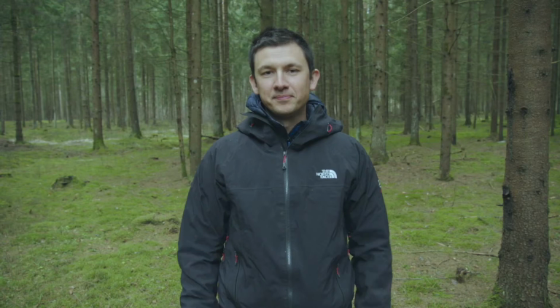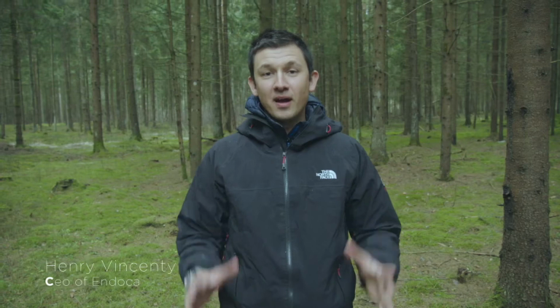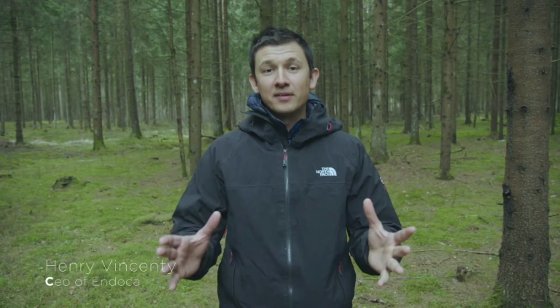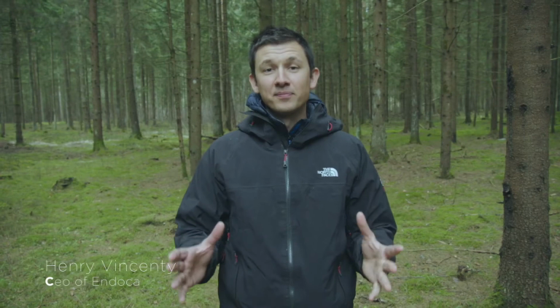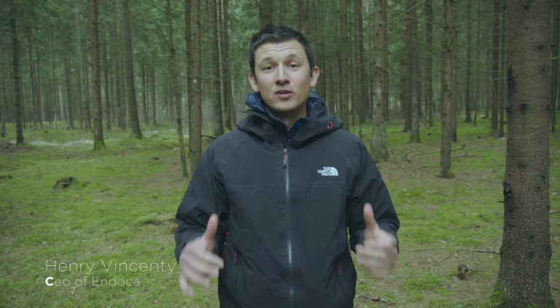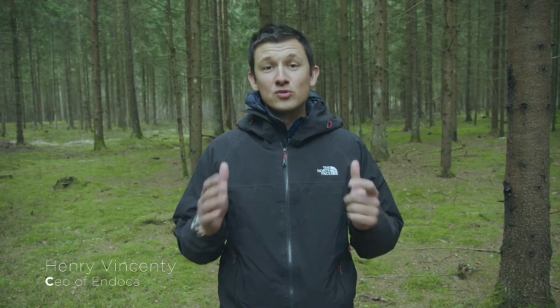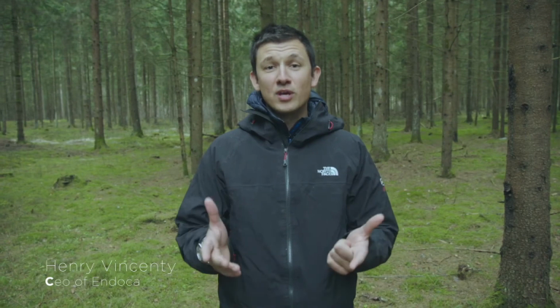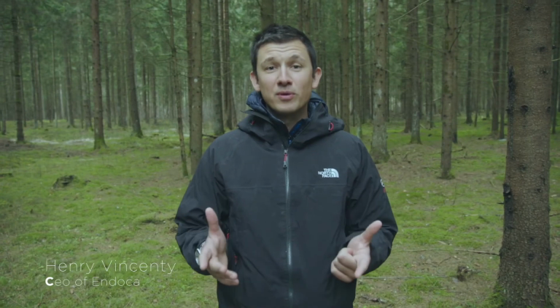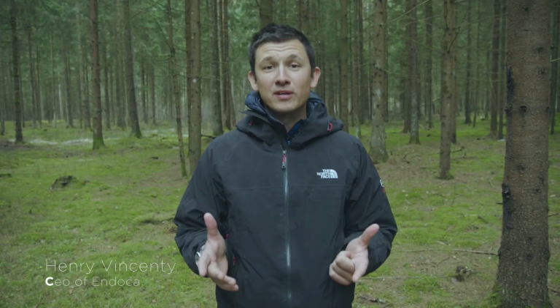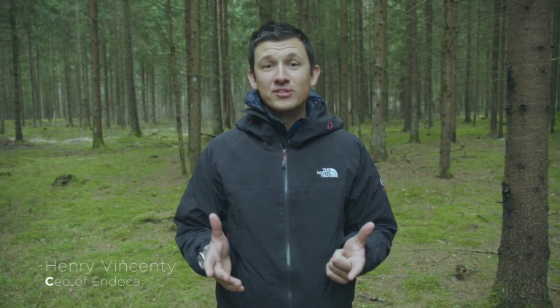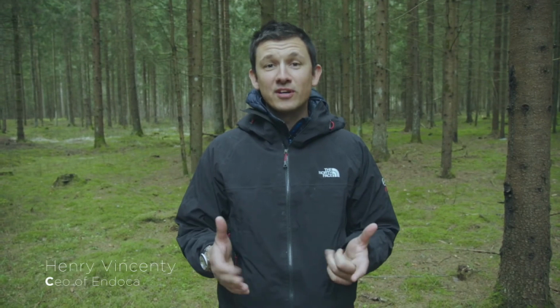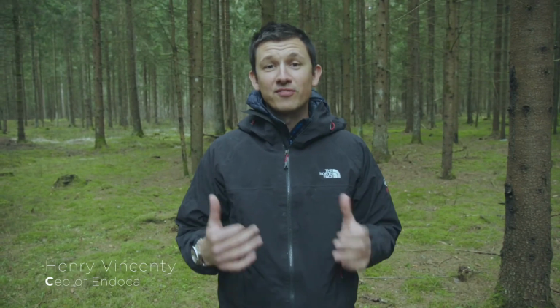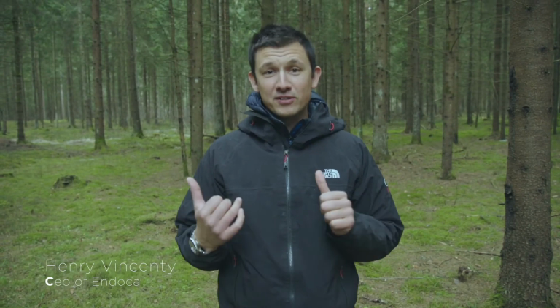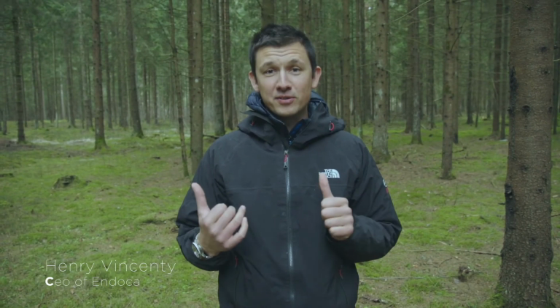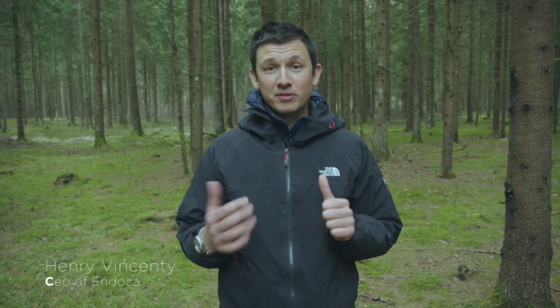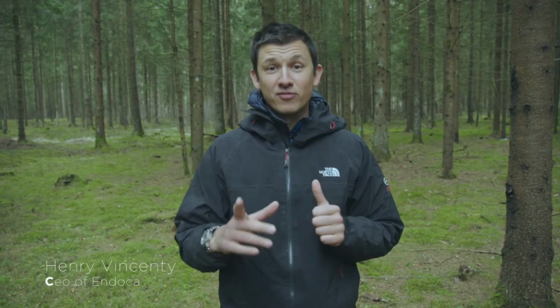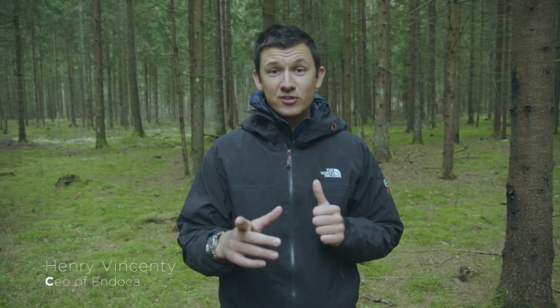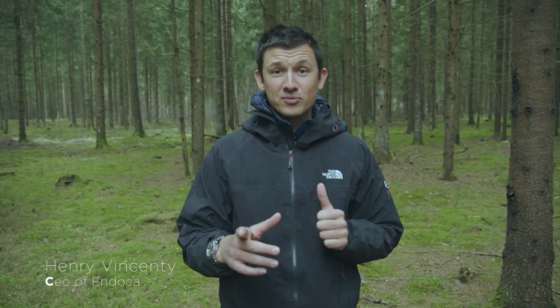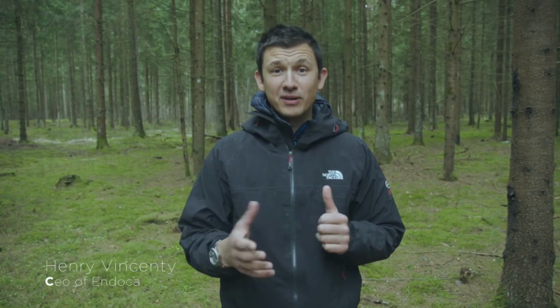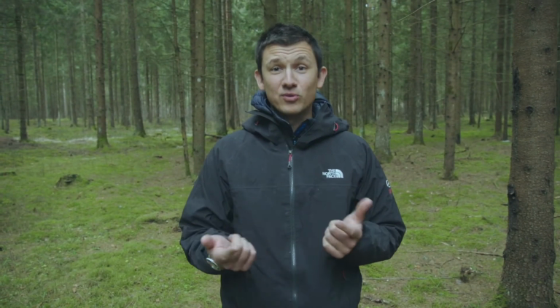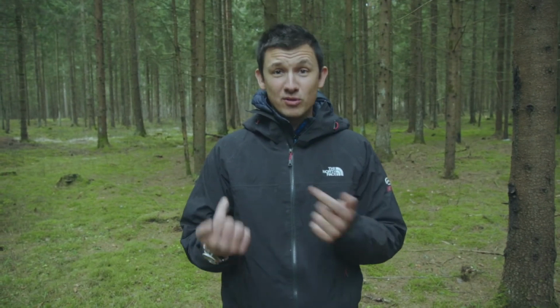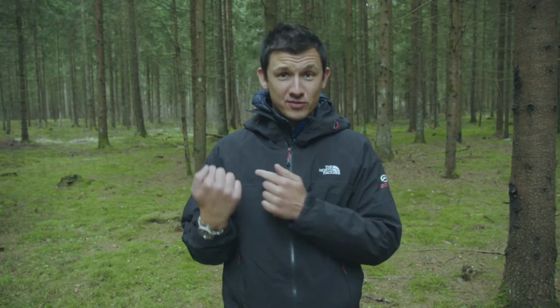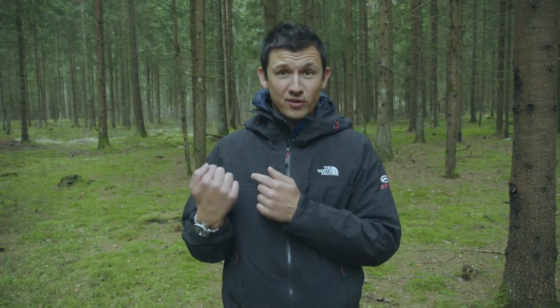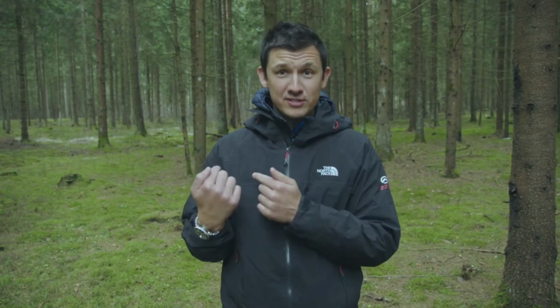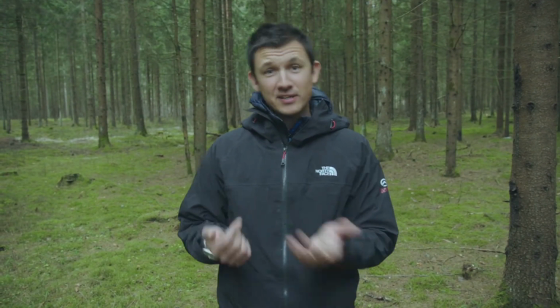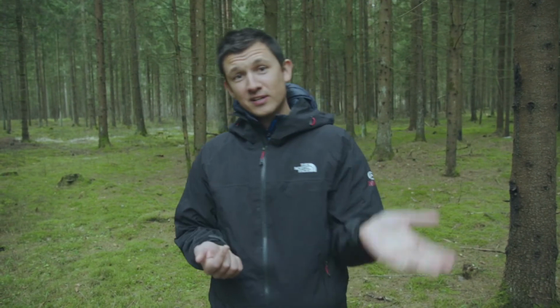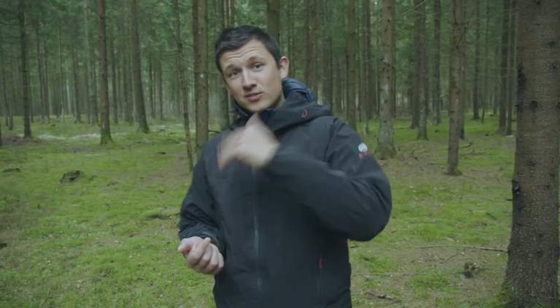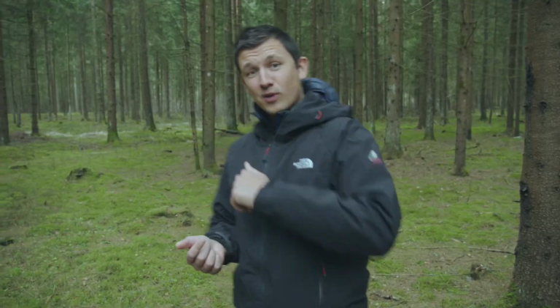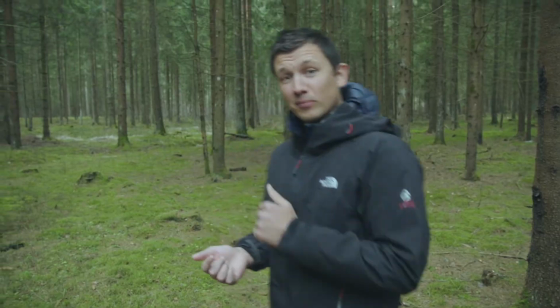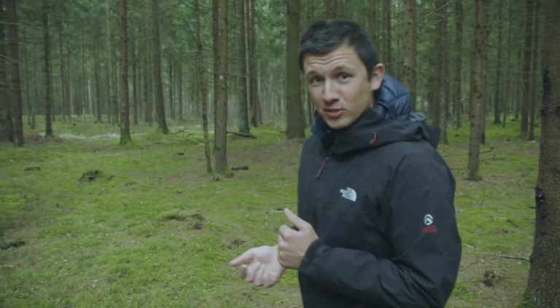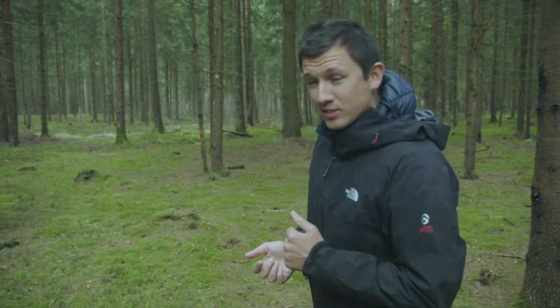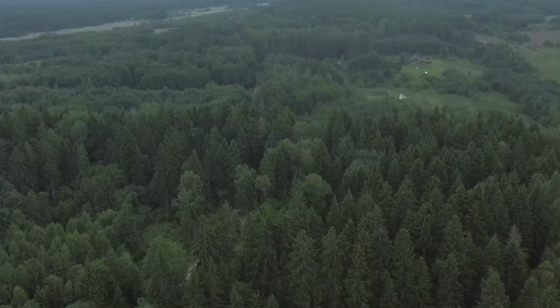Hi, today we're gonna visit our factory but first we have to cross the forest, so come let's go inside.